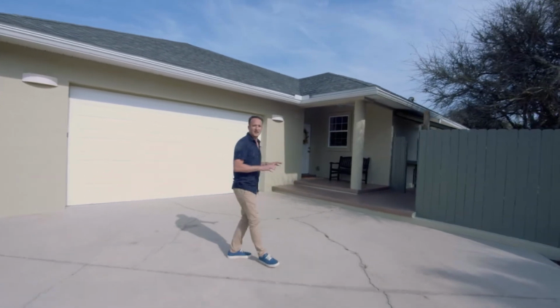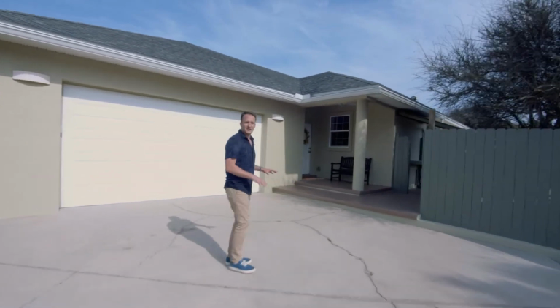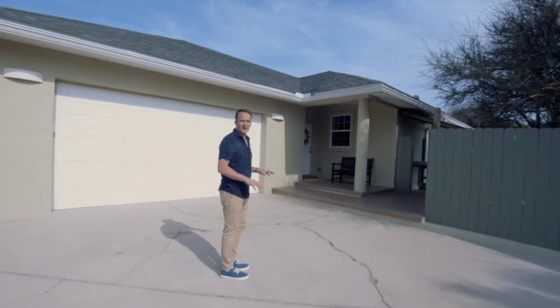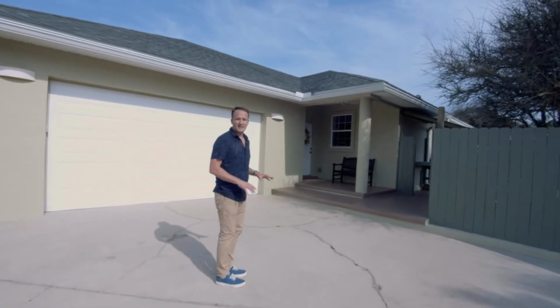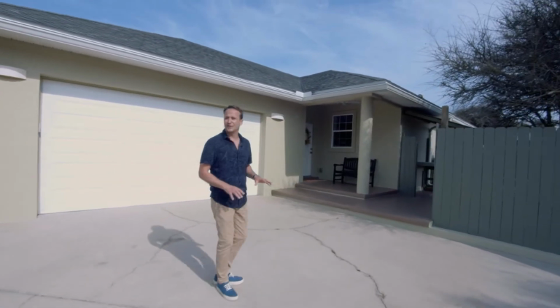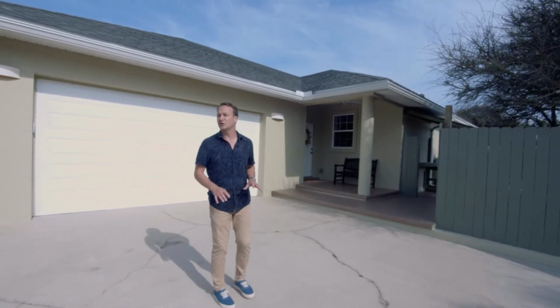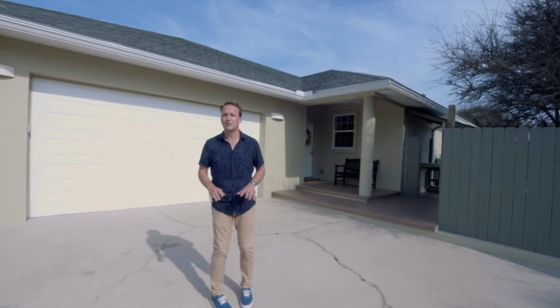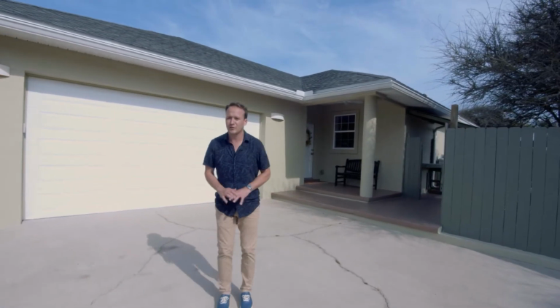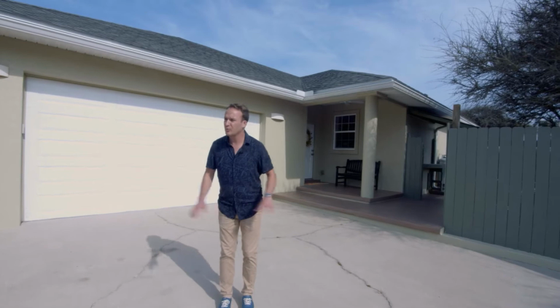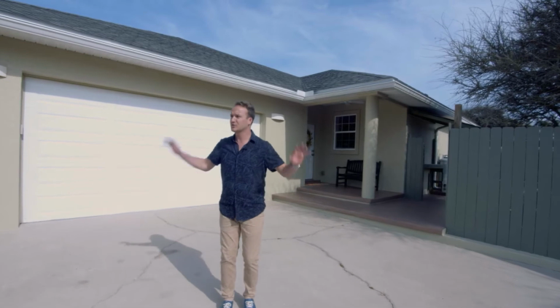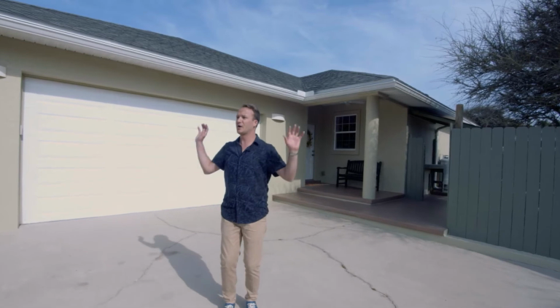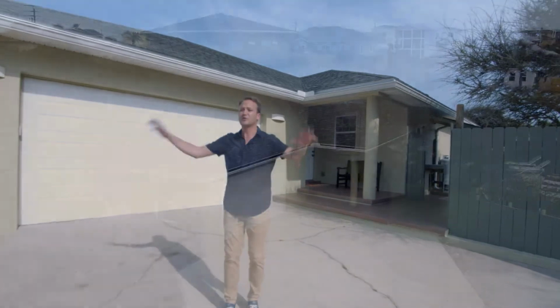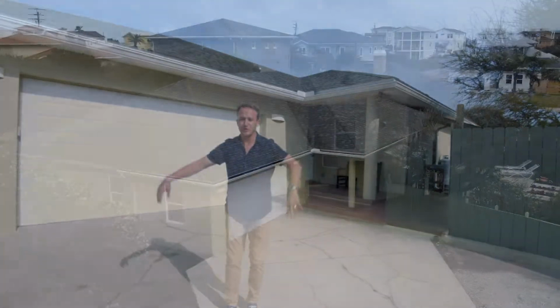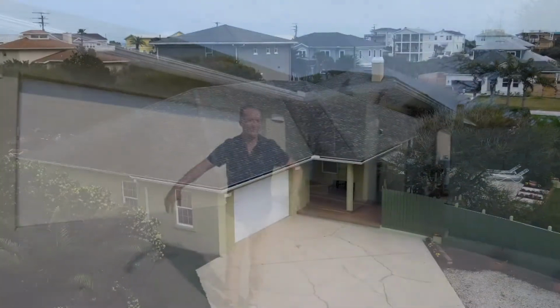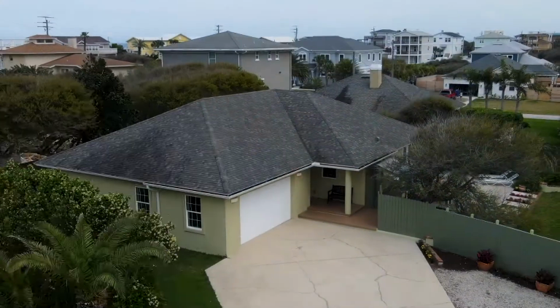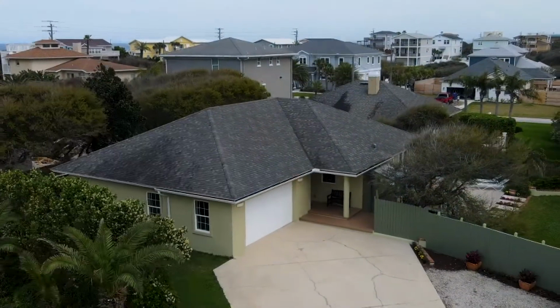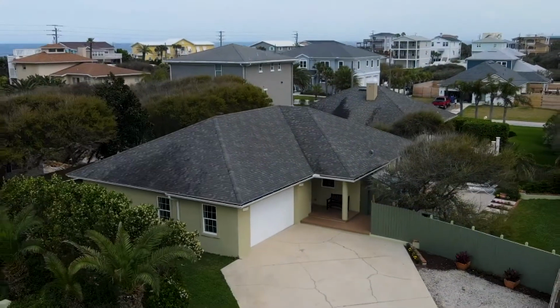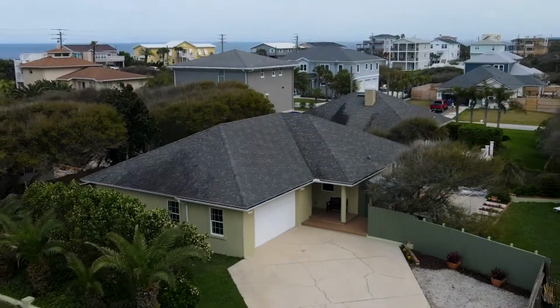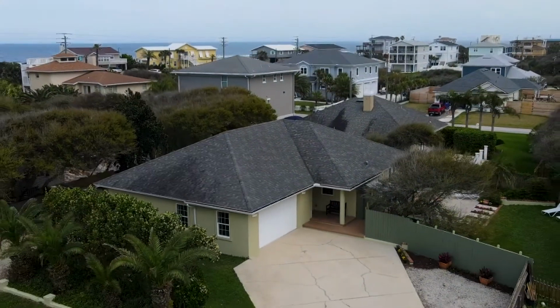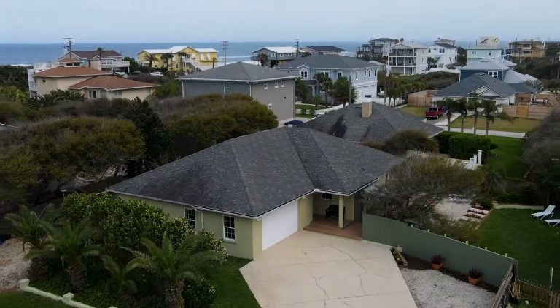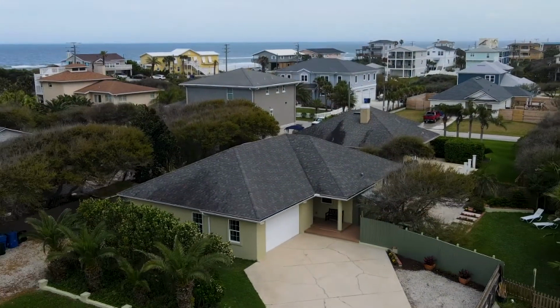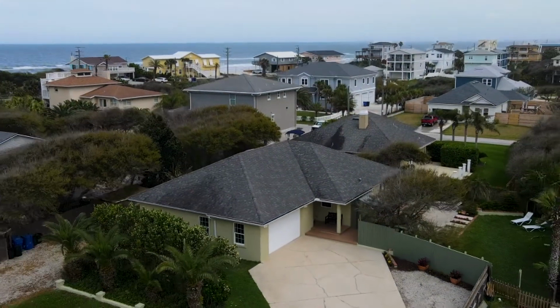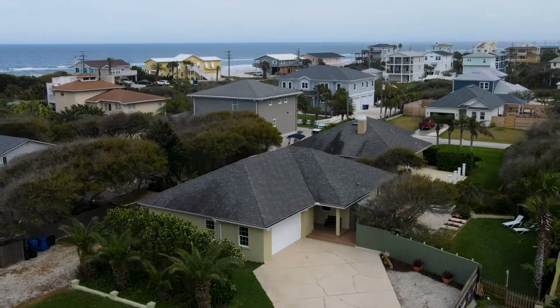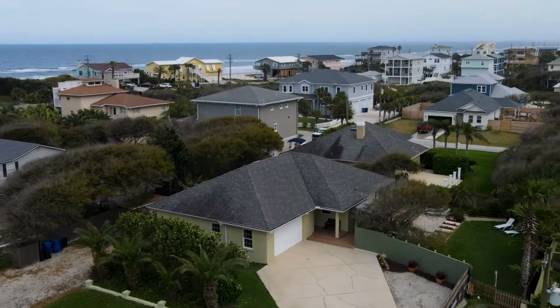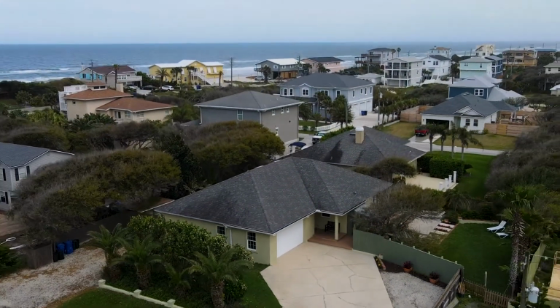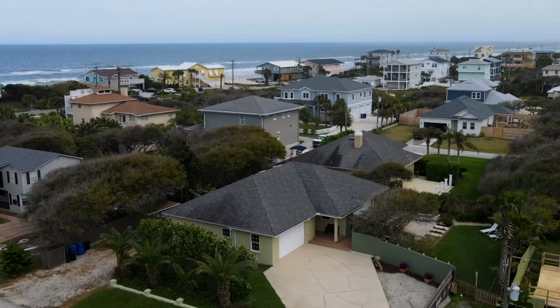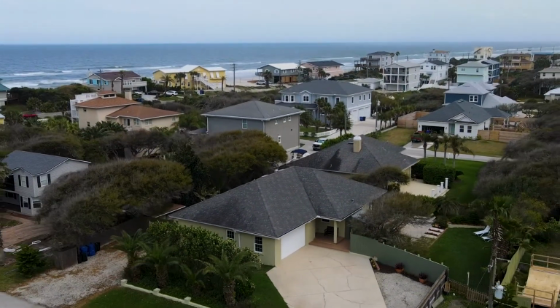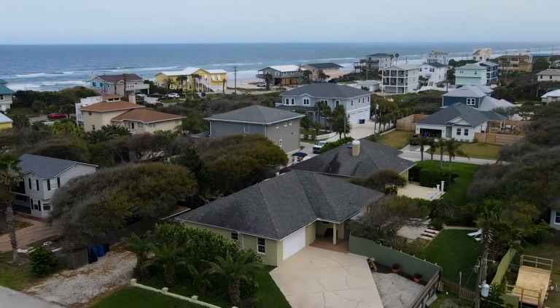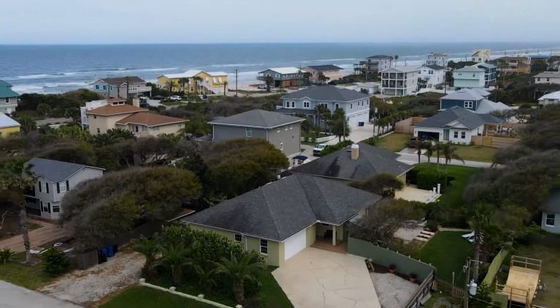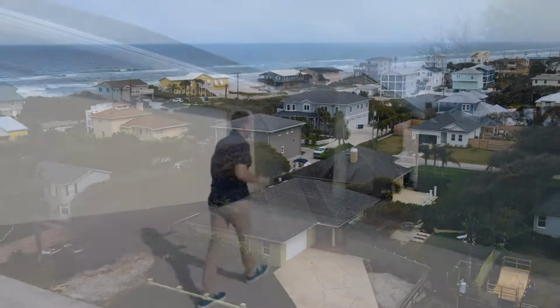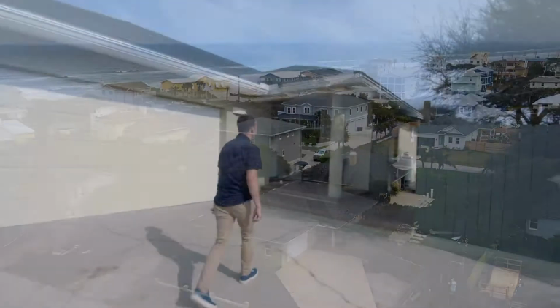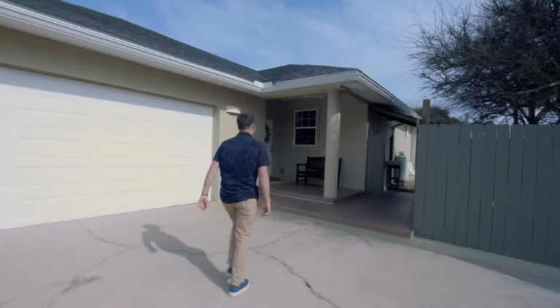Oversized lot. Everything you love about Vilano Beach is right out your window. Everything you're gonna love is inside this house — let's go check it out right now.